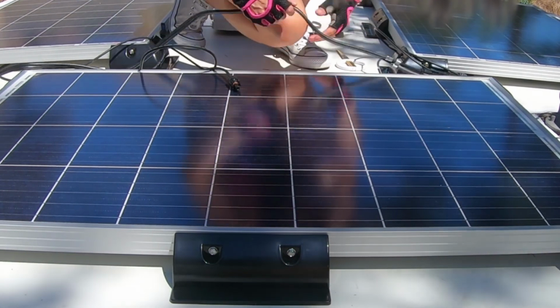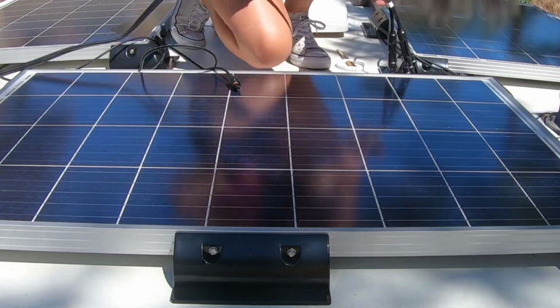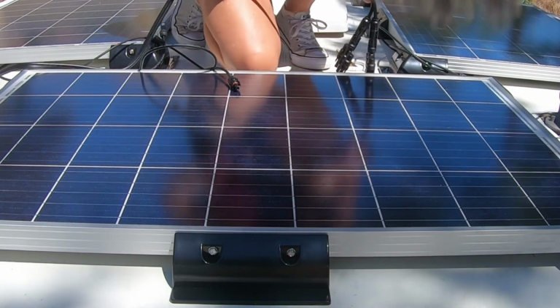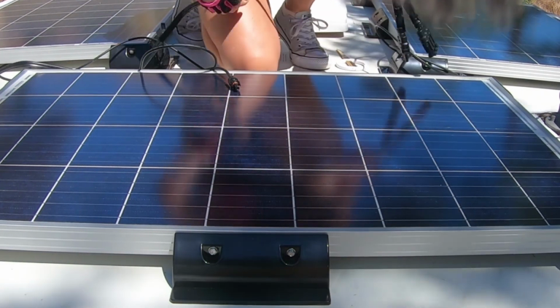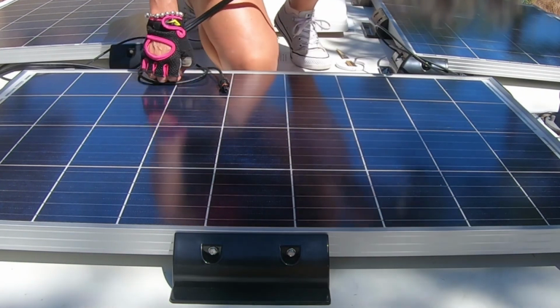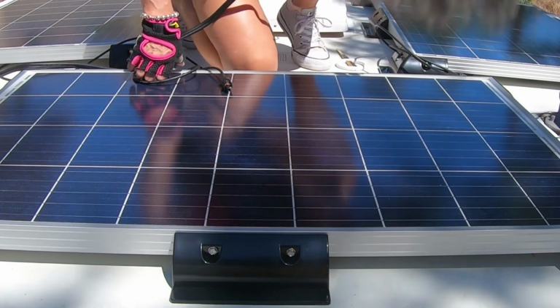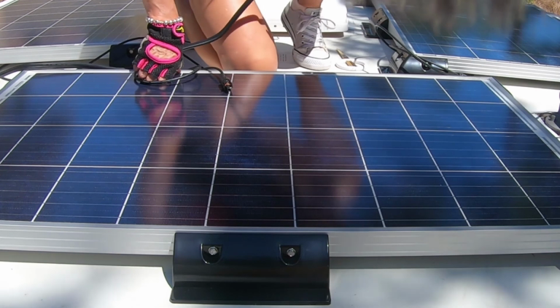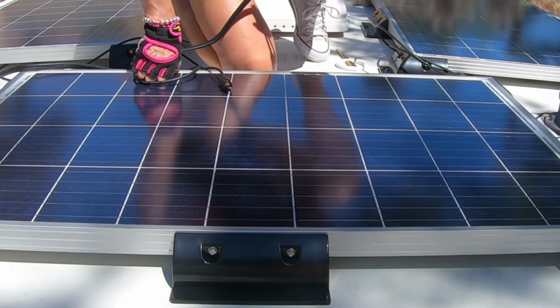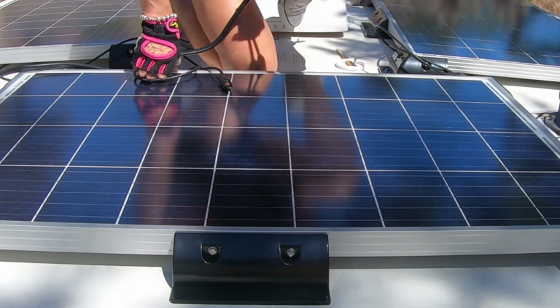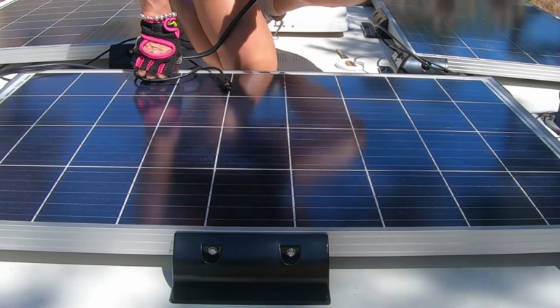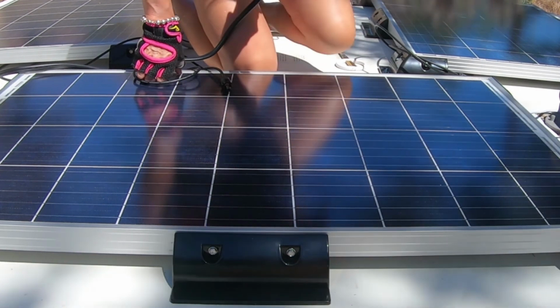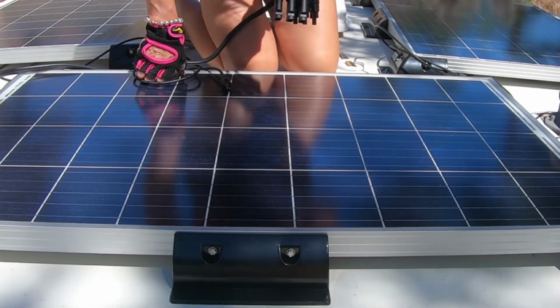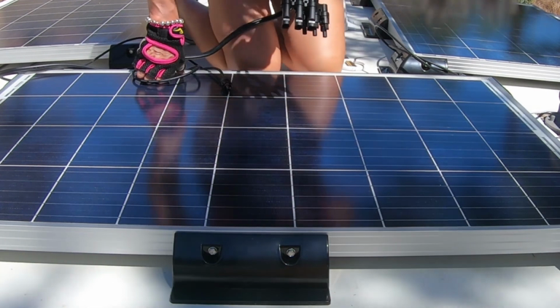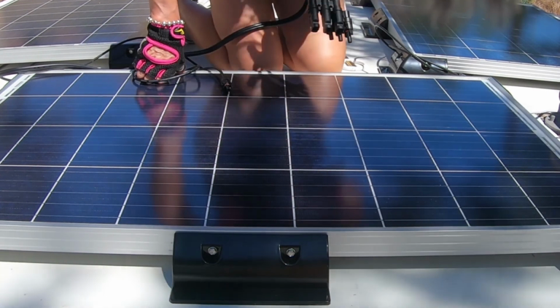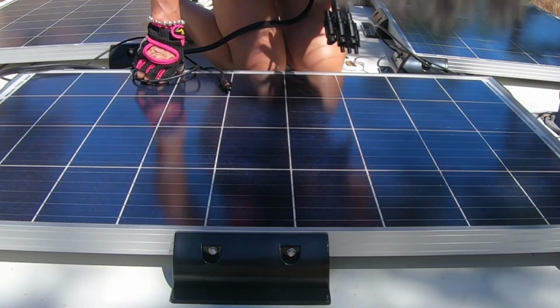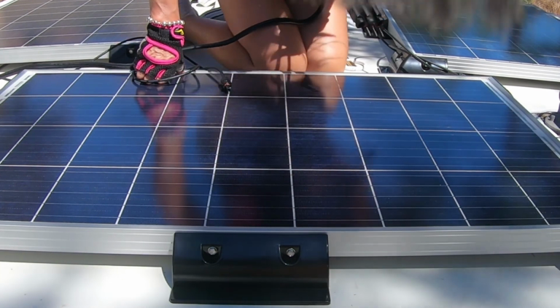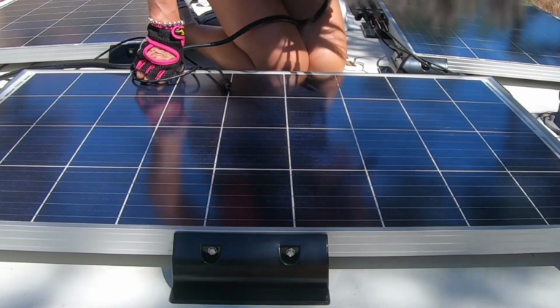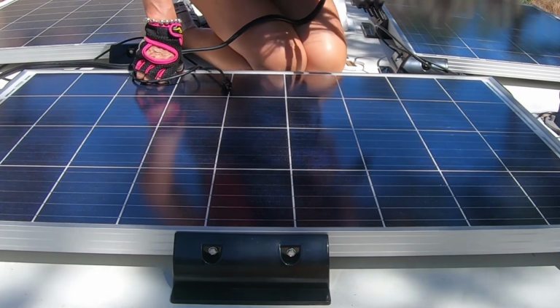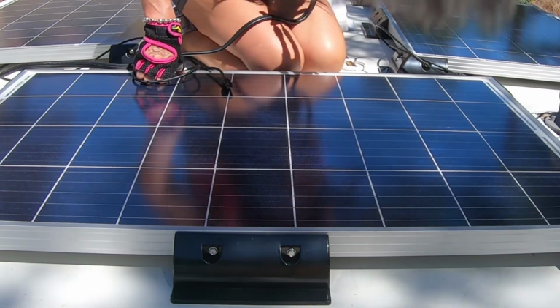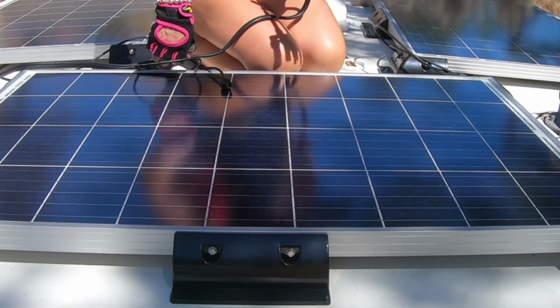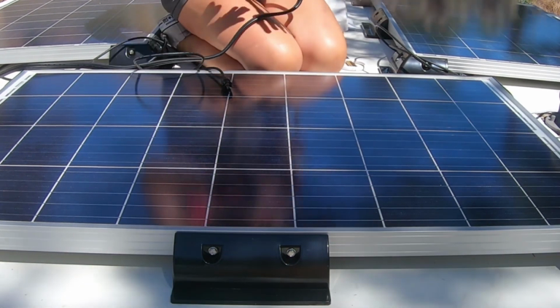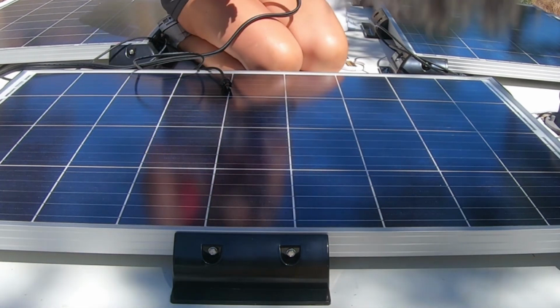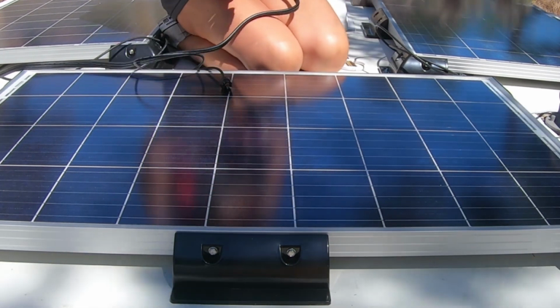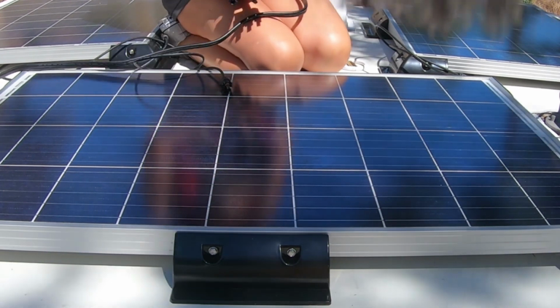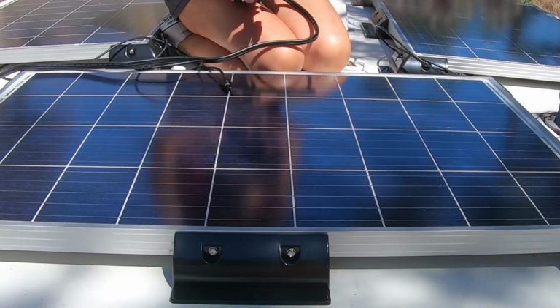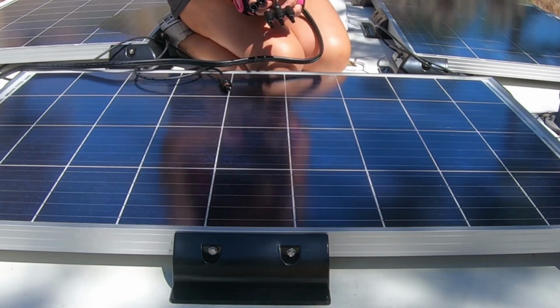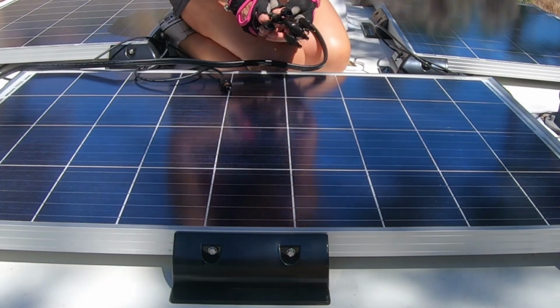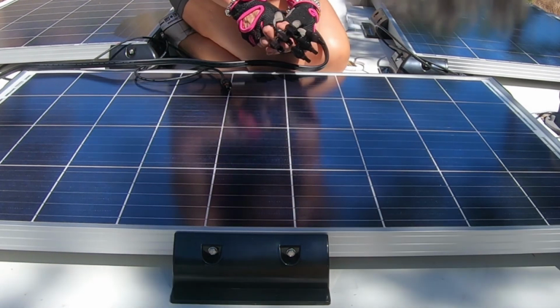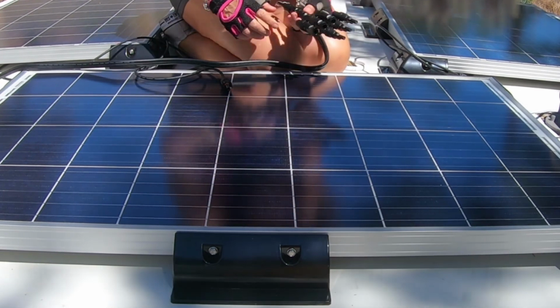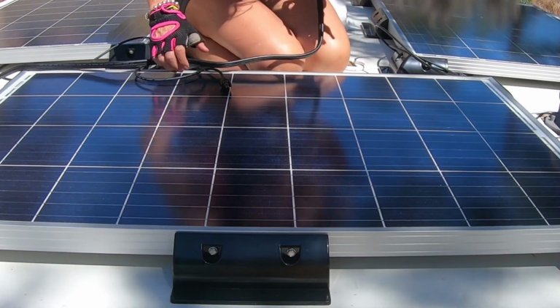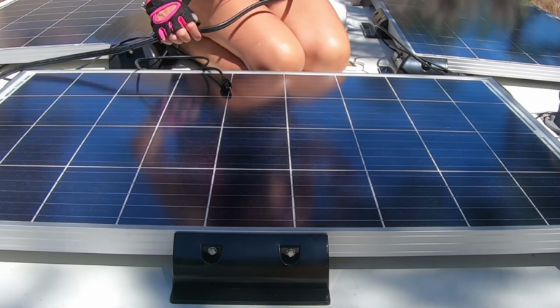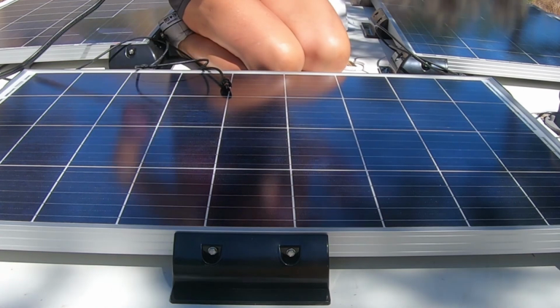Okay, I have all my panels lined up. And now I'm just going to make the connections.